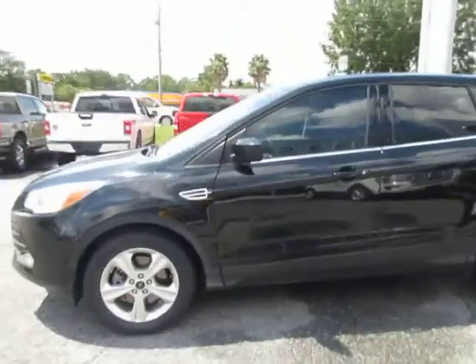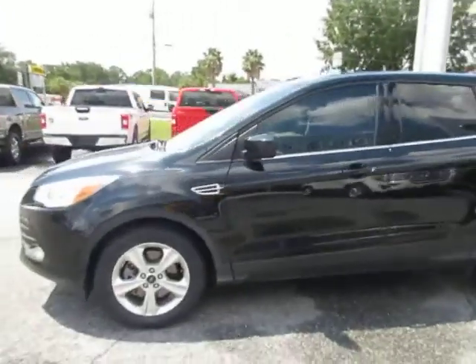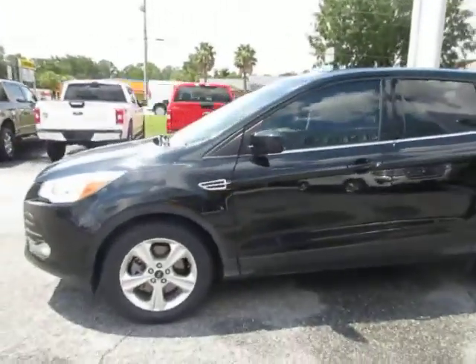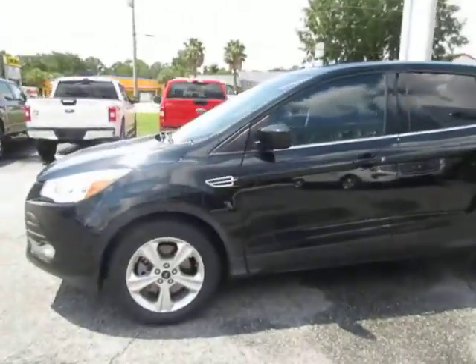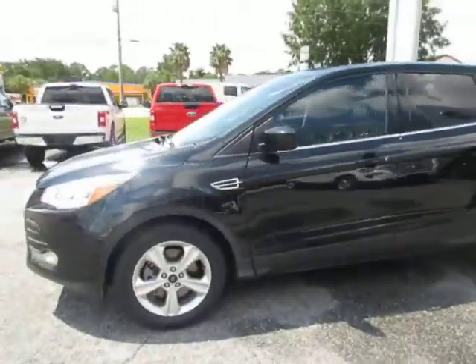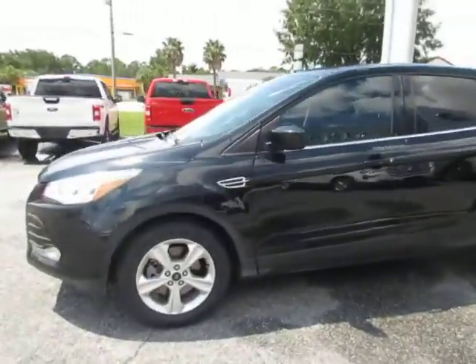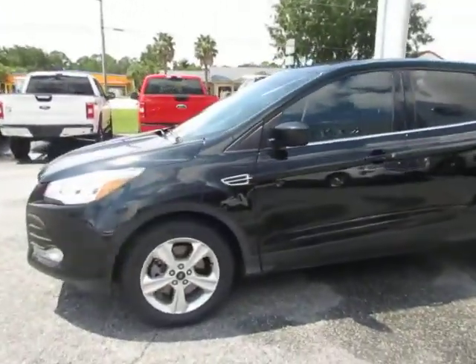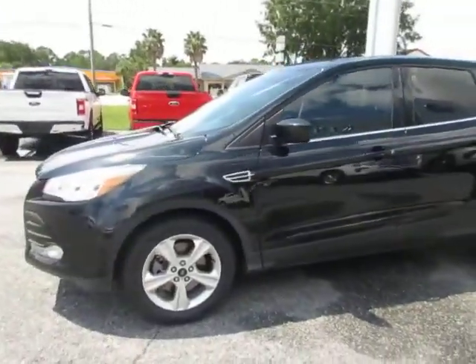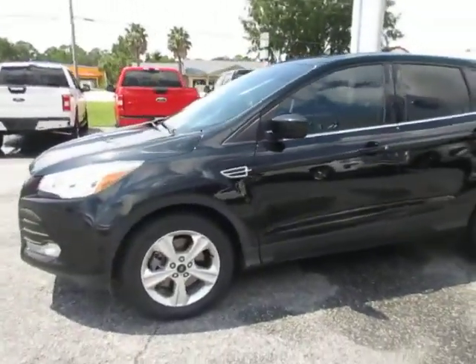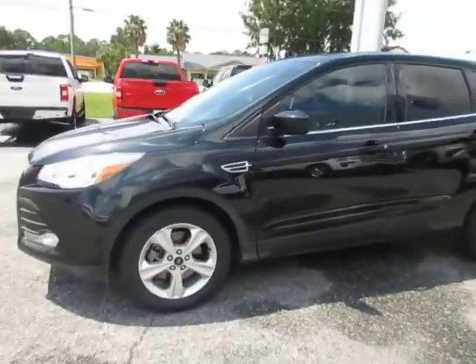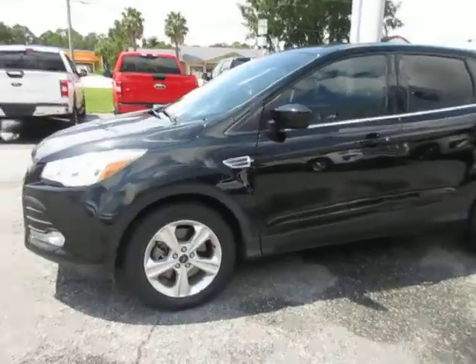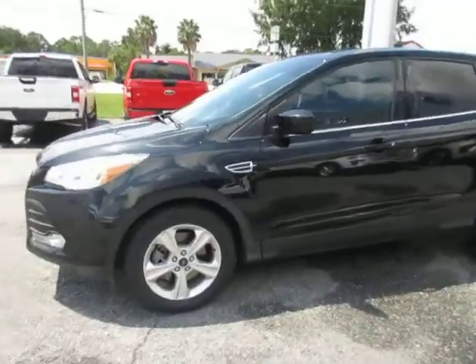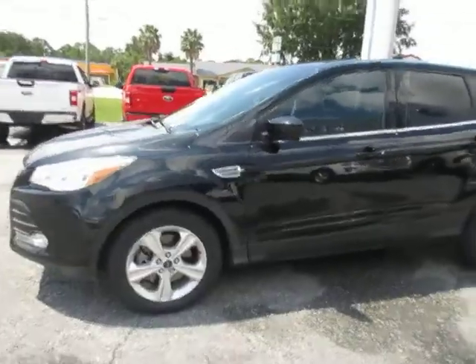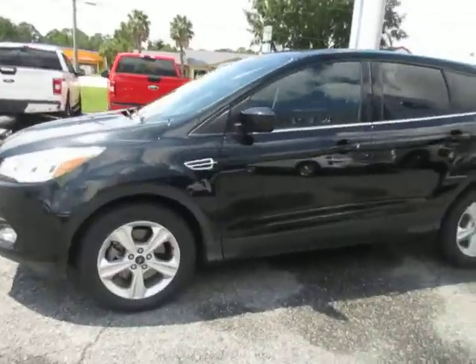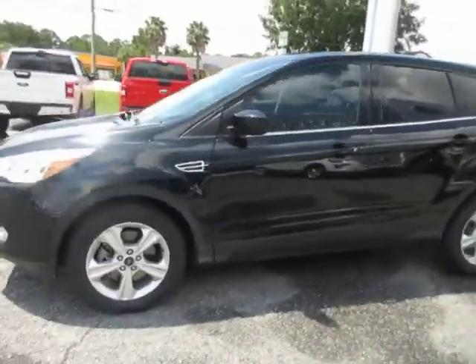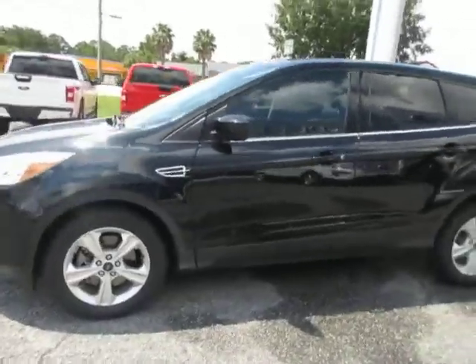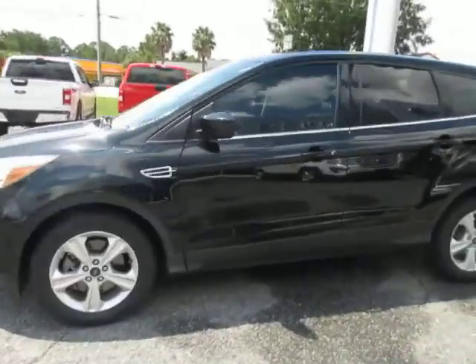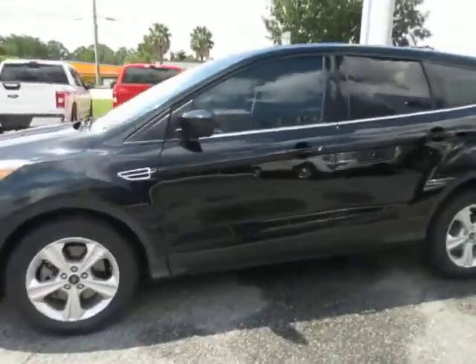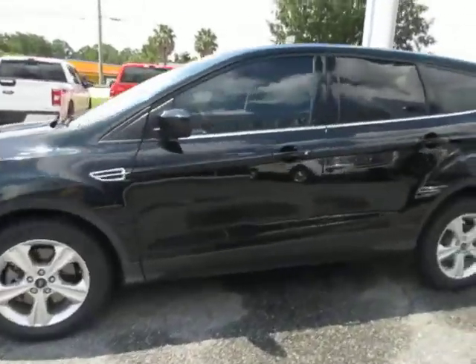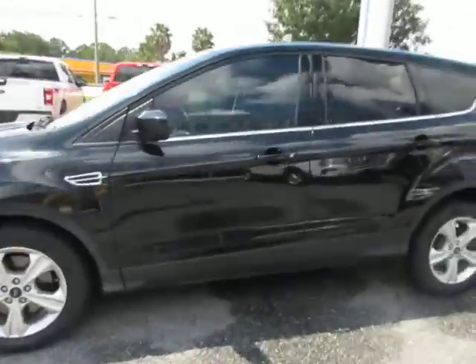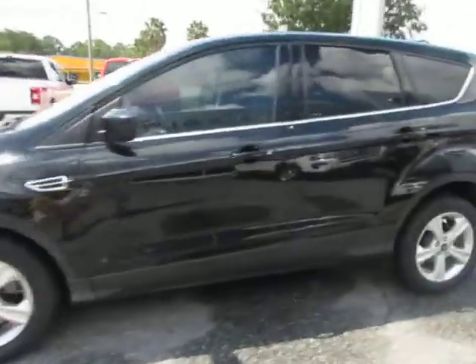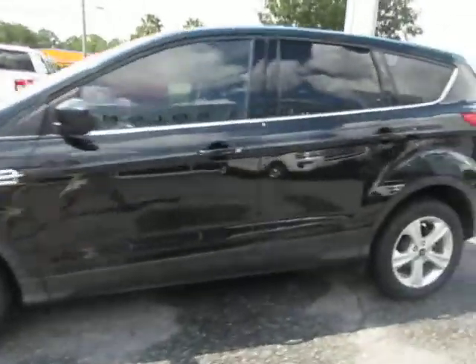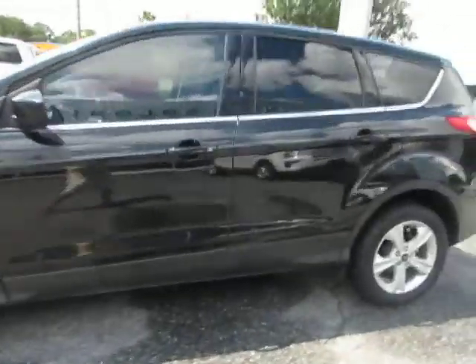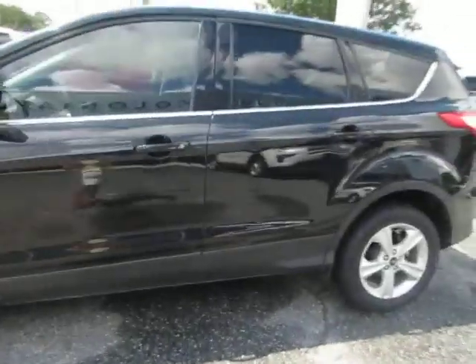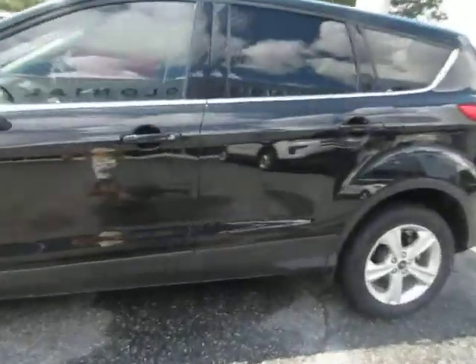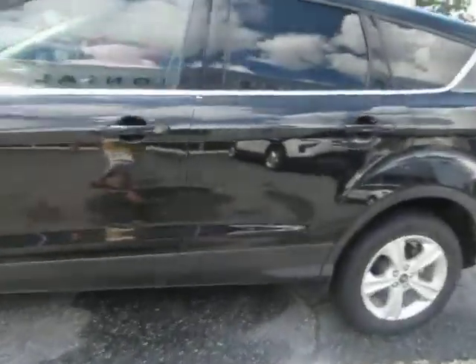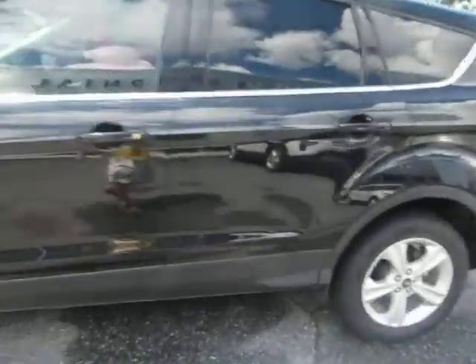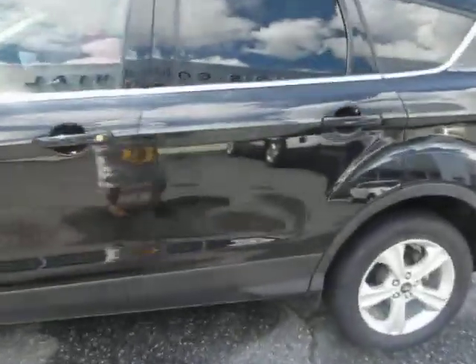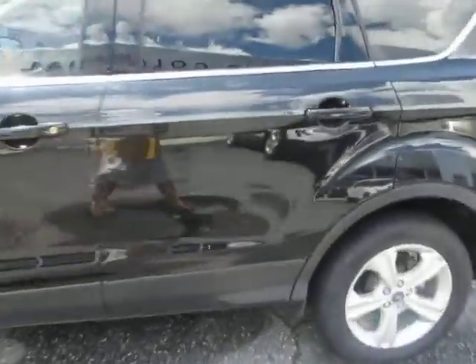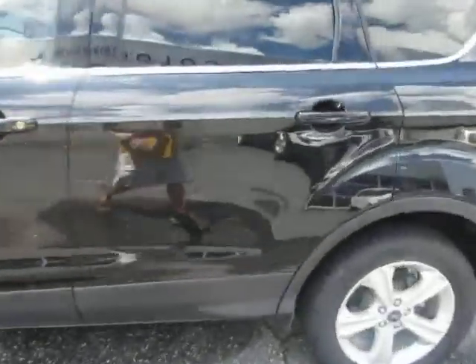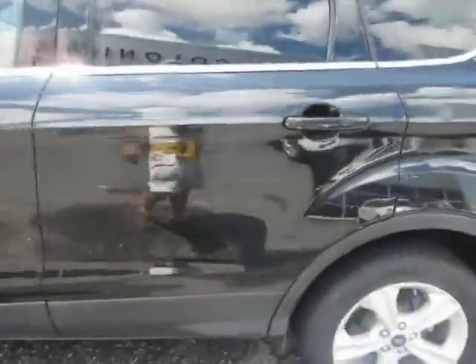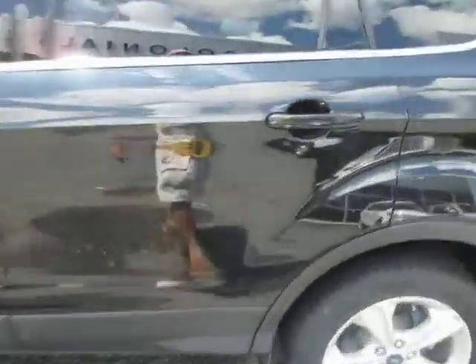Nice 17-inch aluminum wheels and good tires.